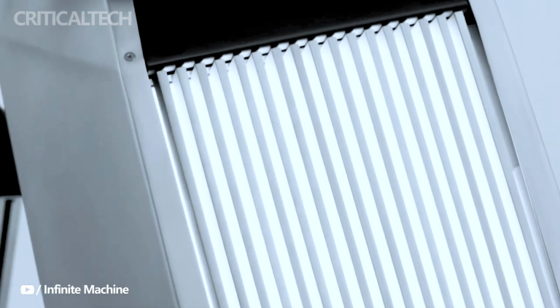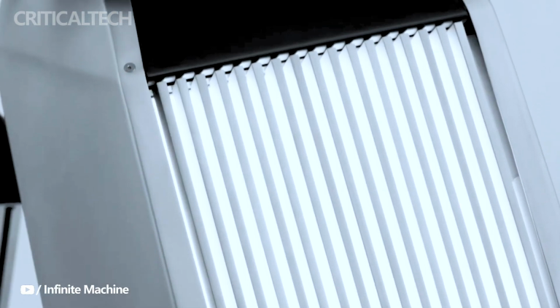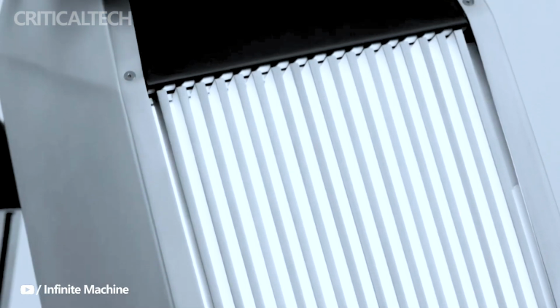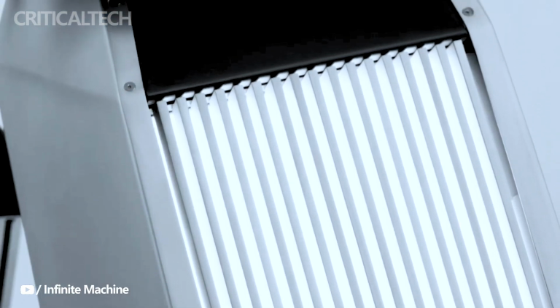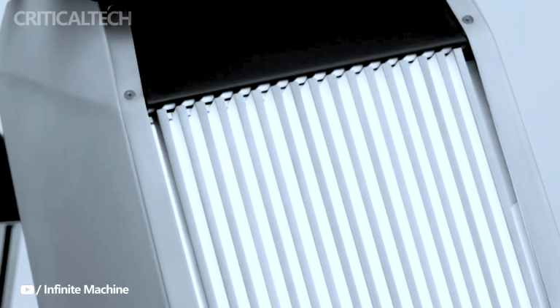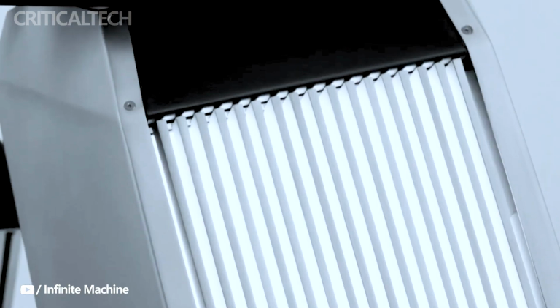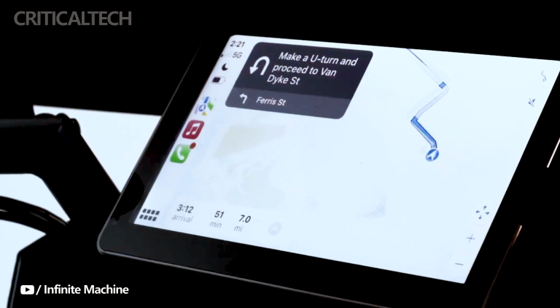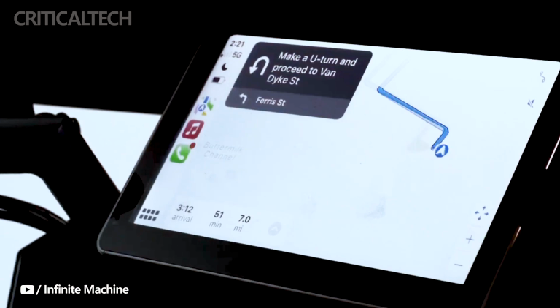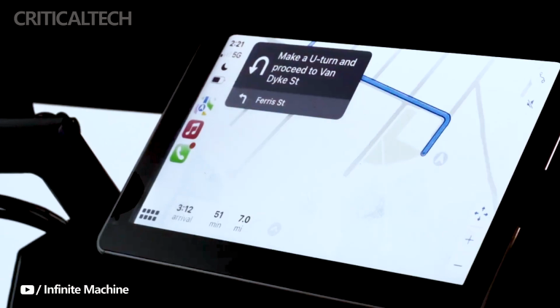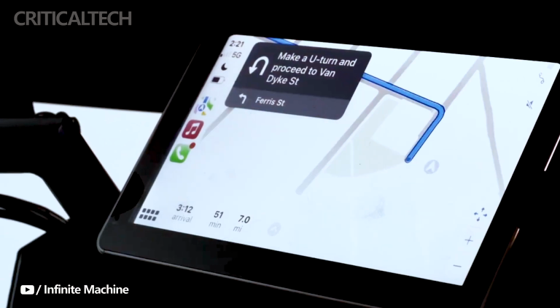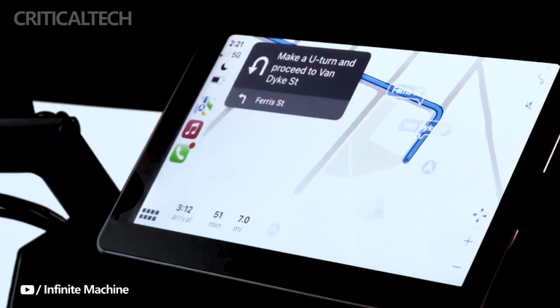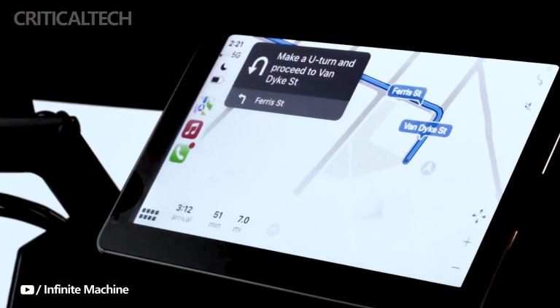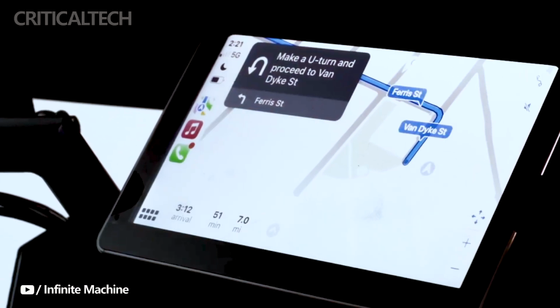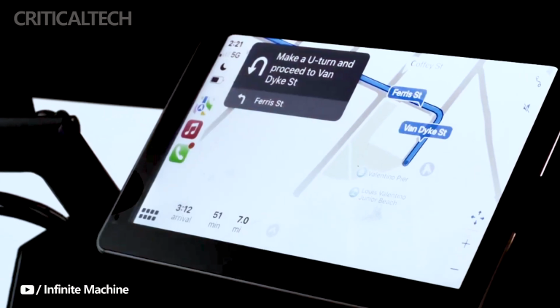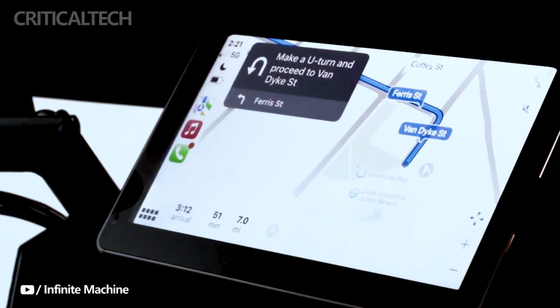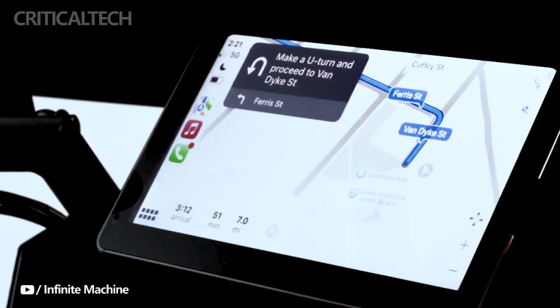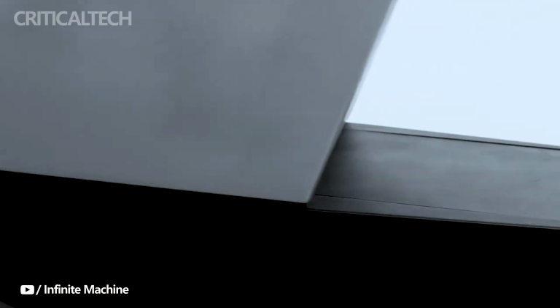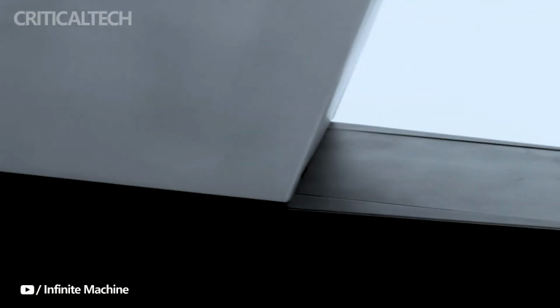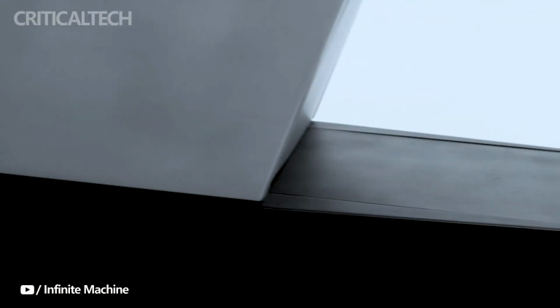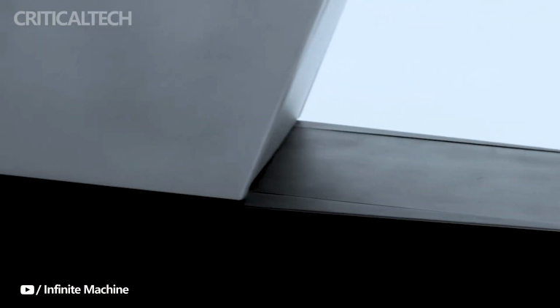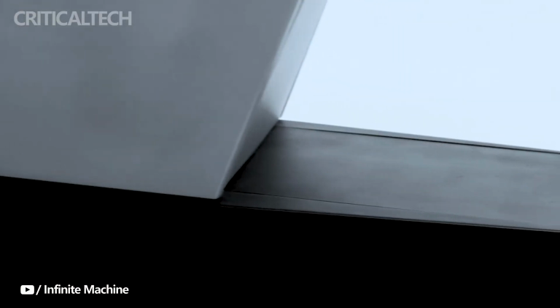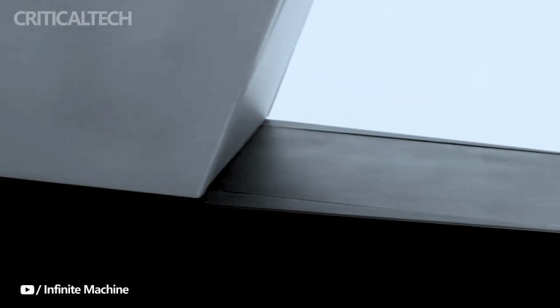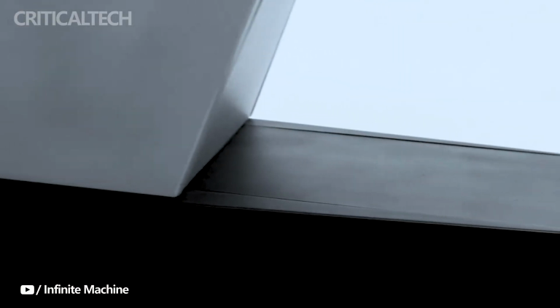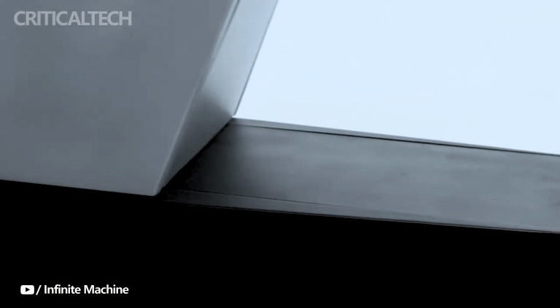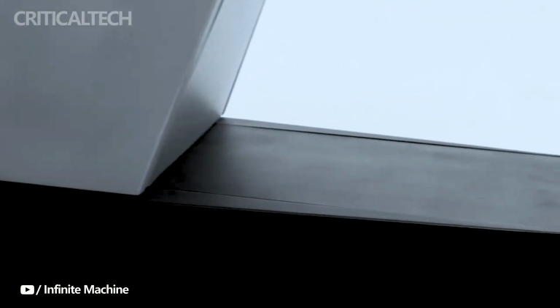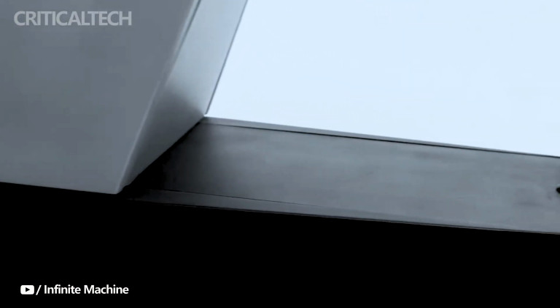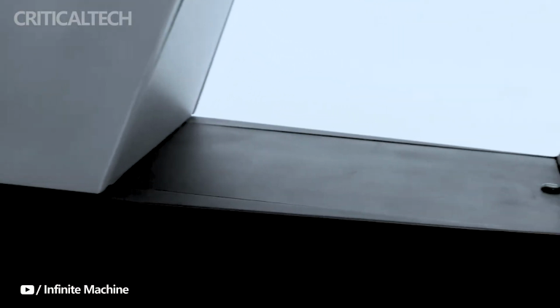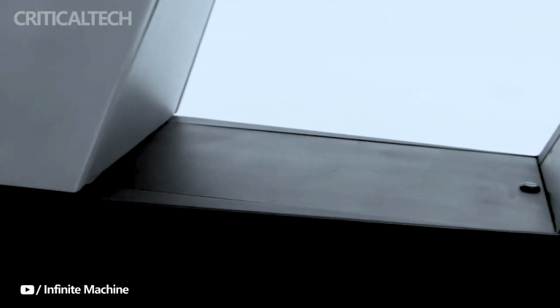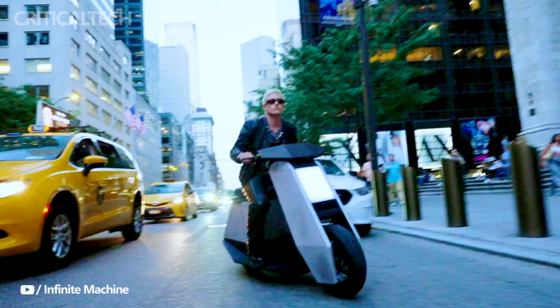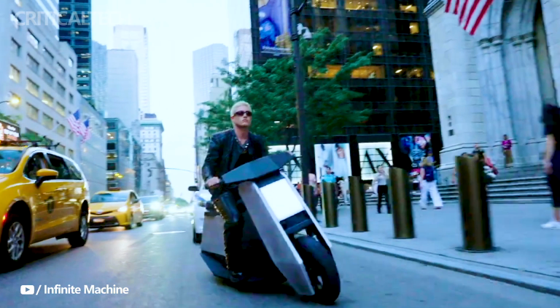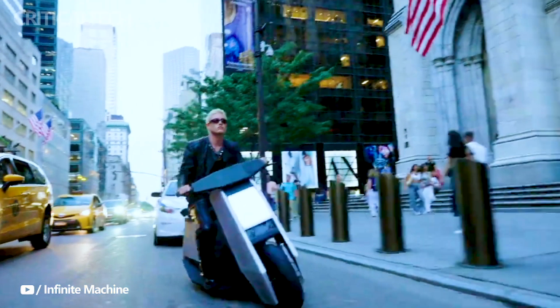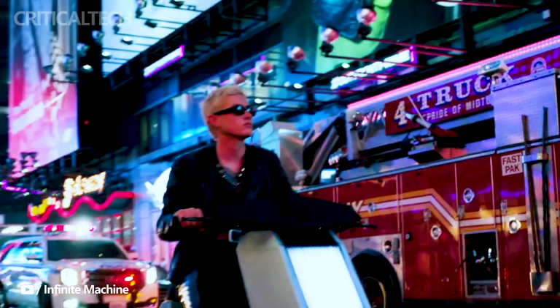What do you think about this electric vehicle? Do you like it? Write your opinion in the comments. Have a nice day and God bless you.